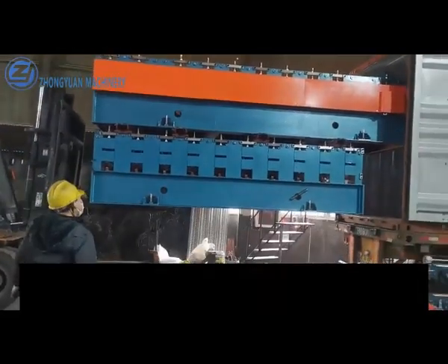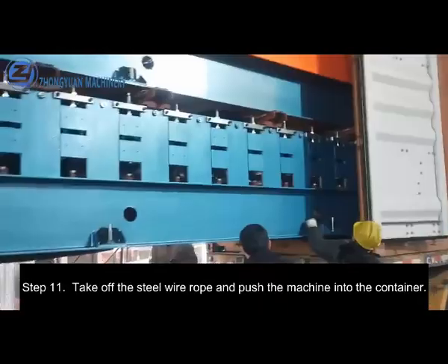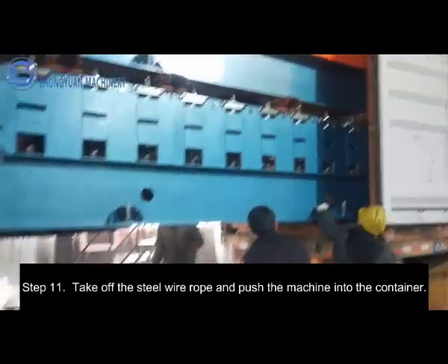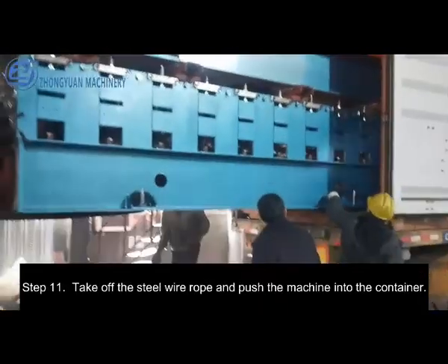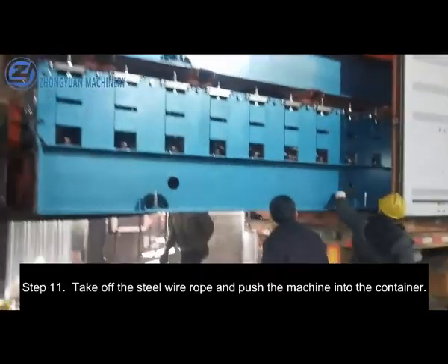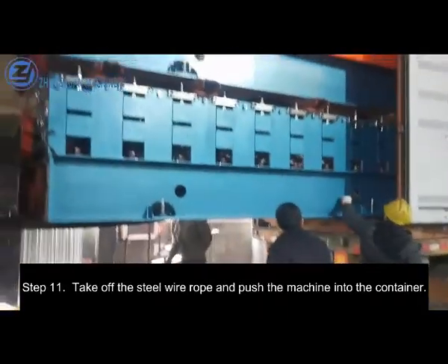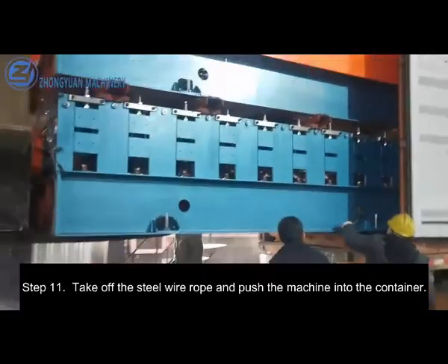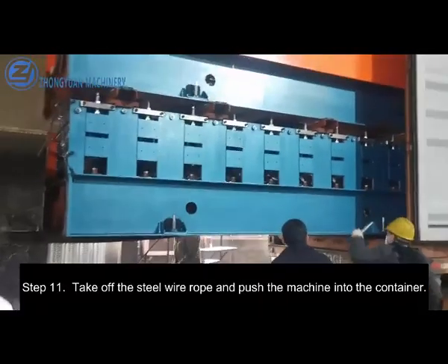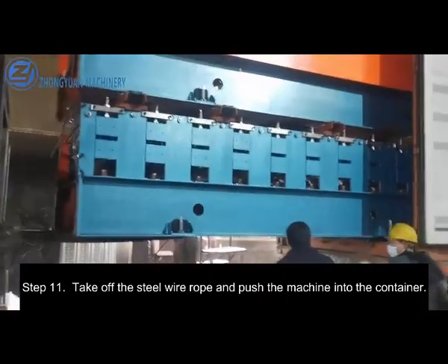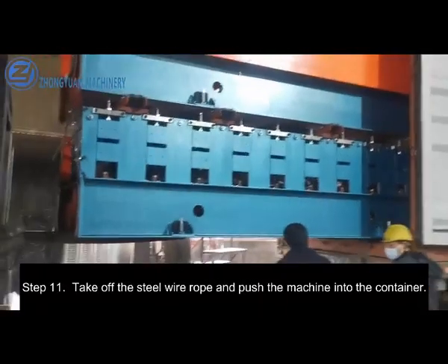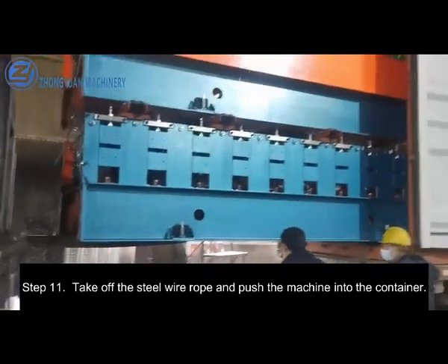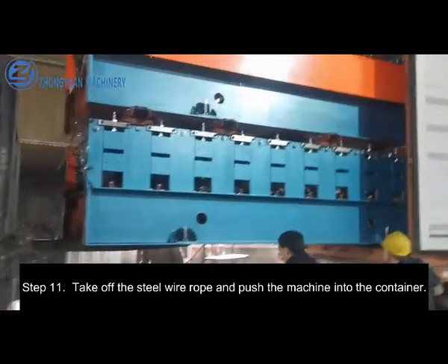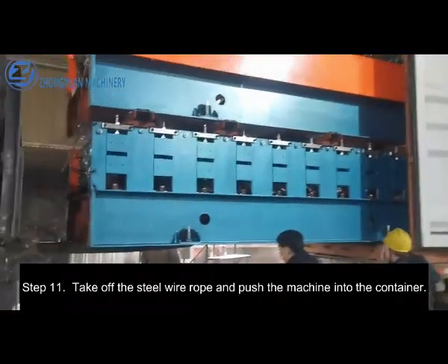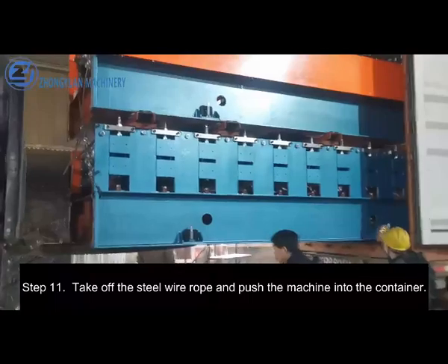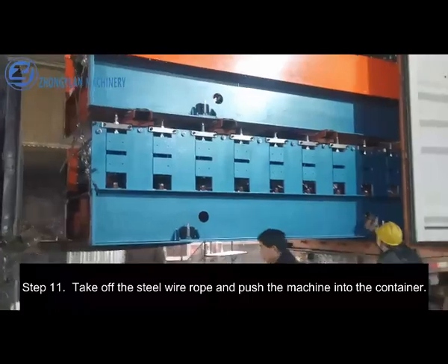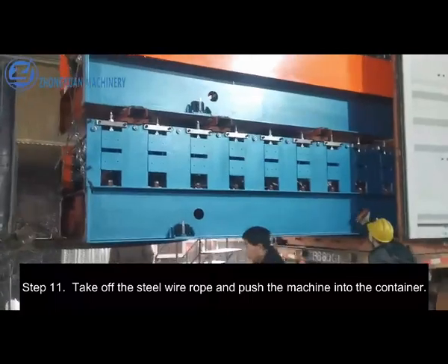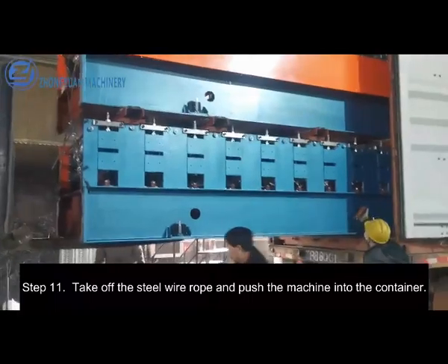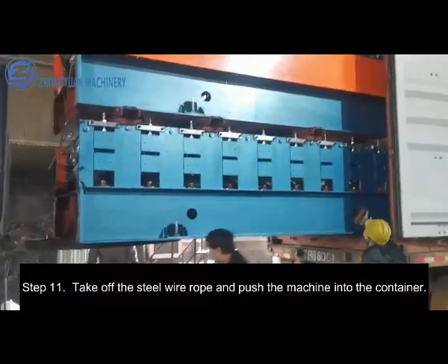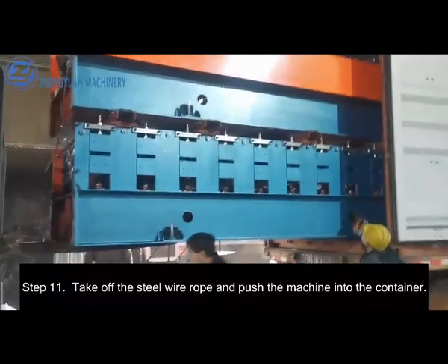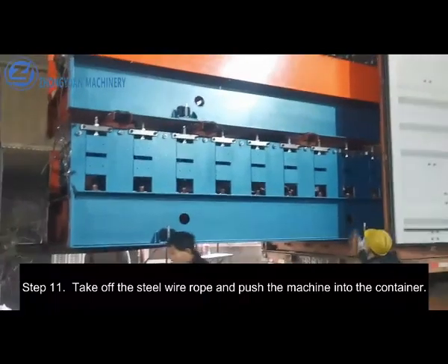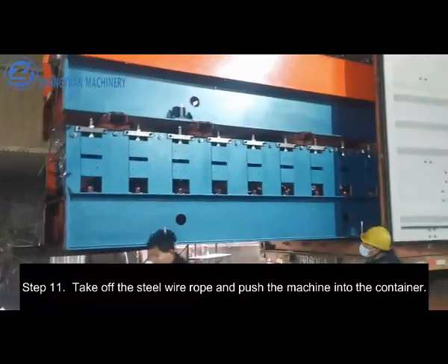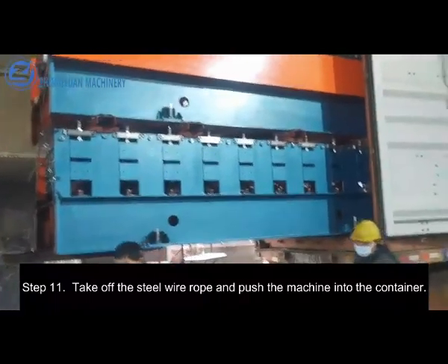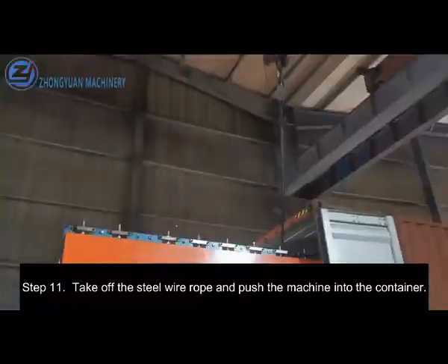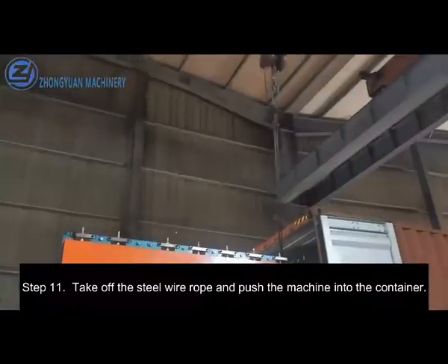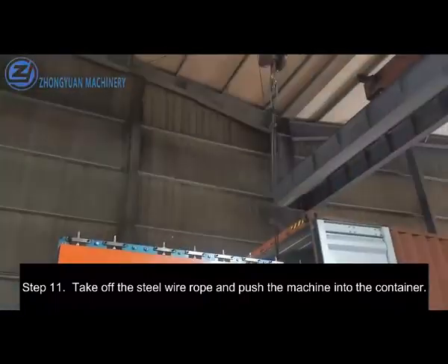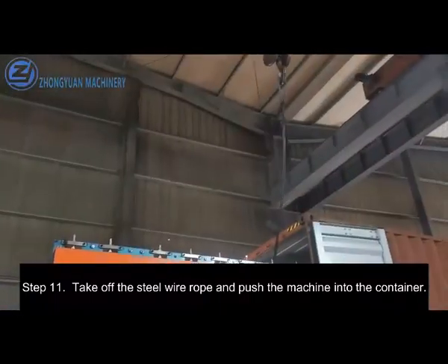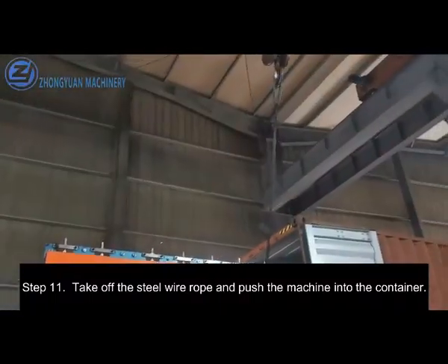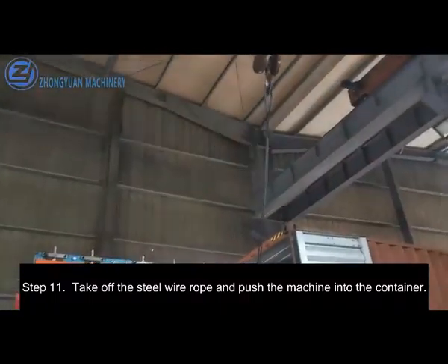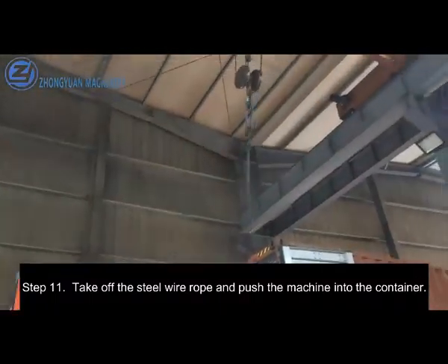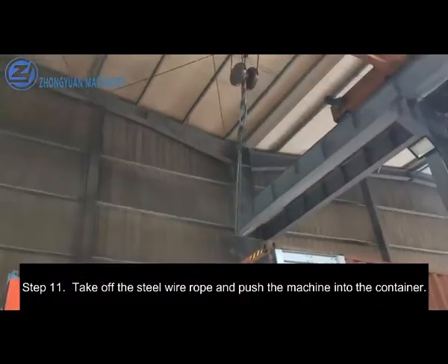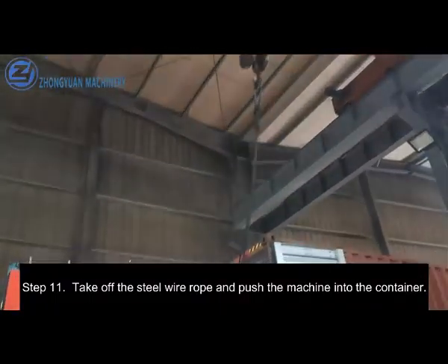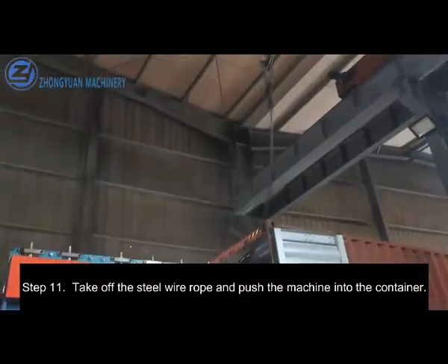Step 11. Take off the steel wire rope and push the machine into the container.